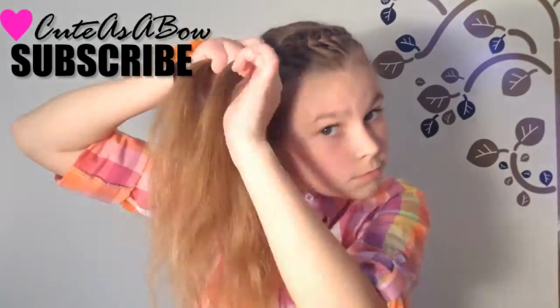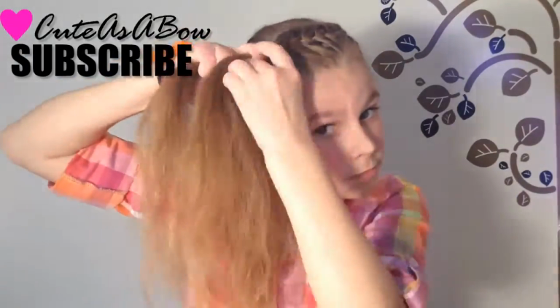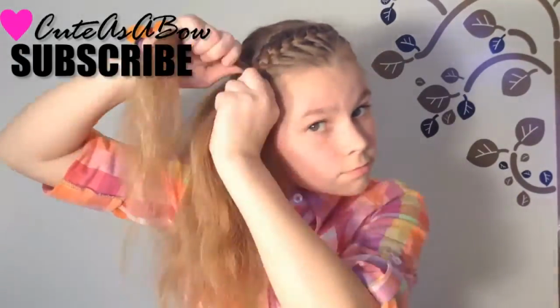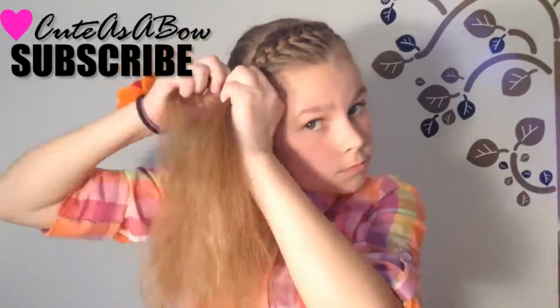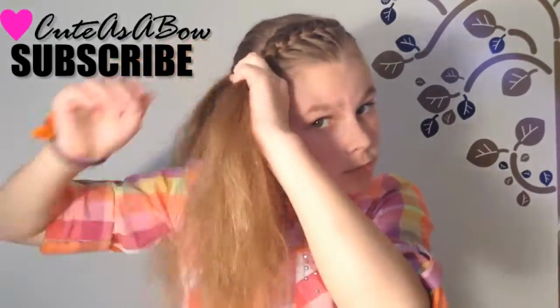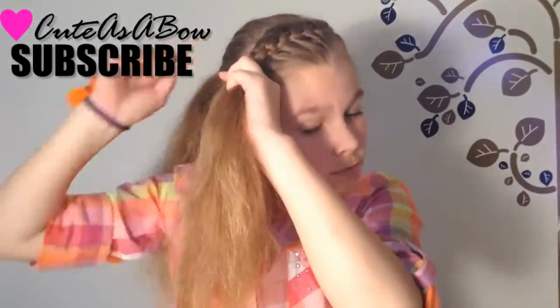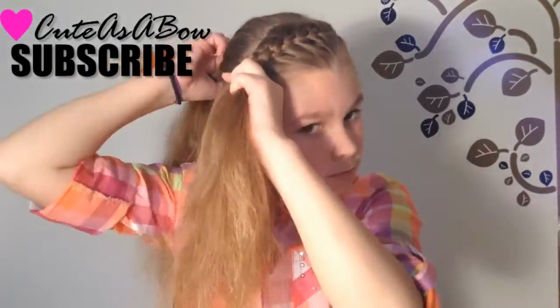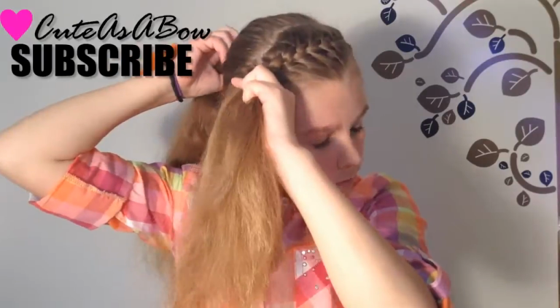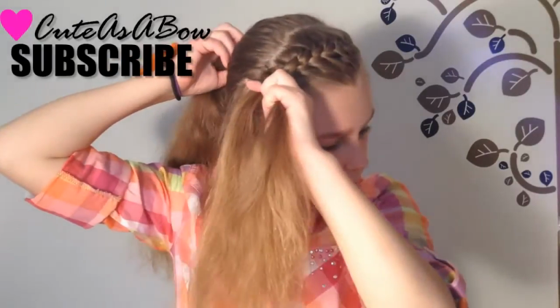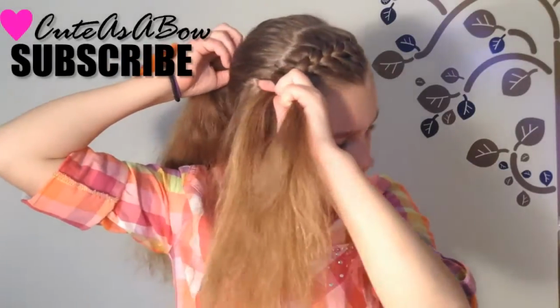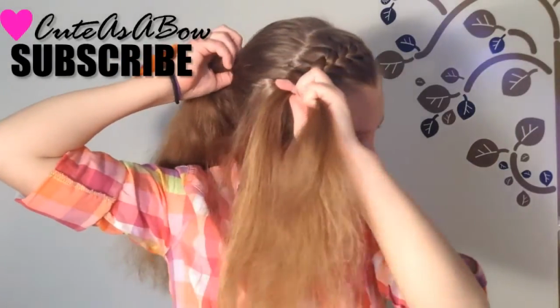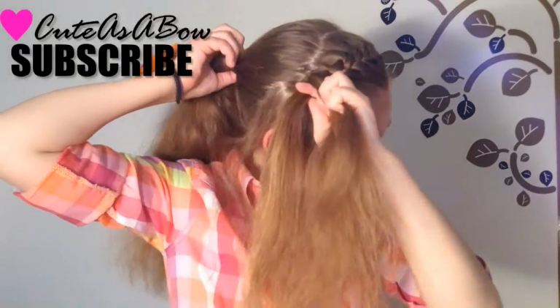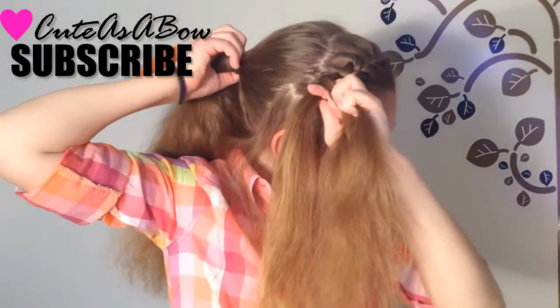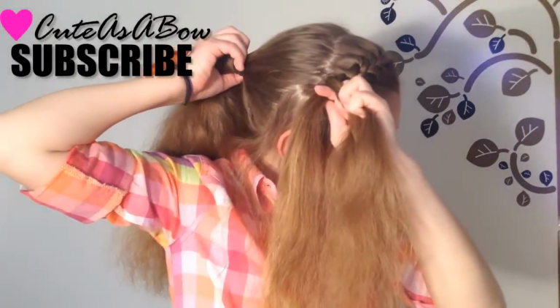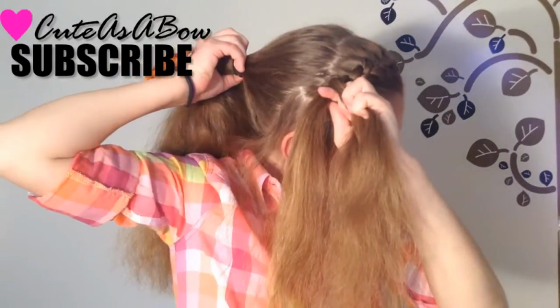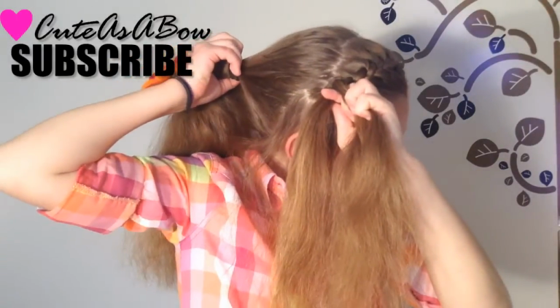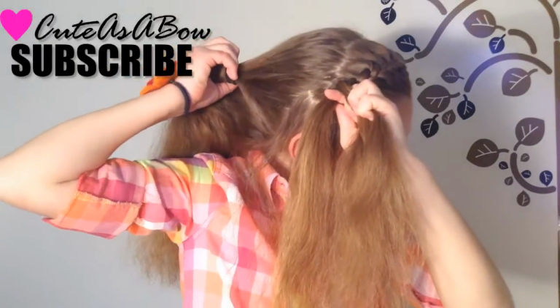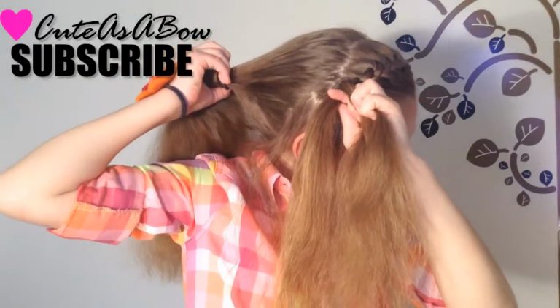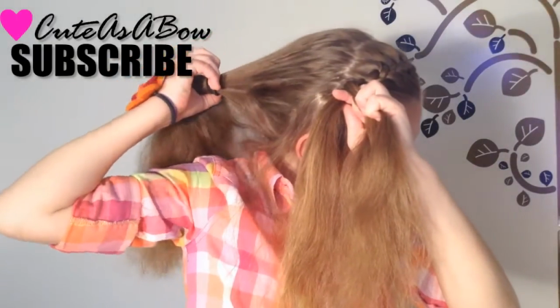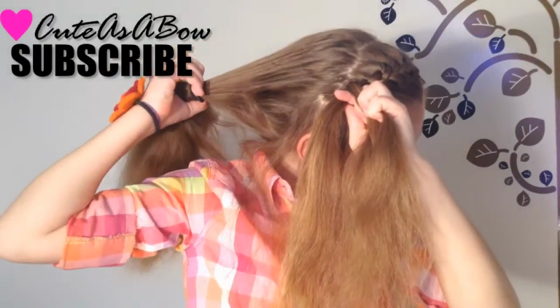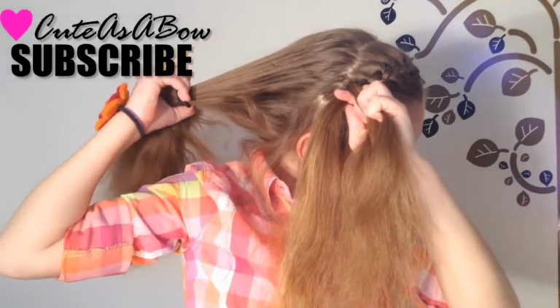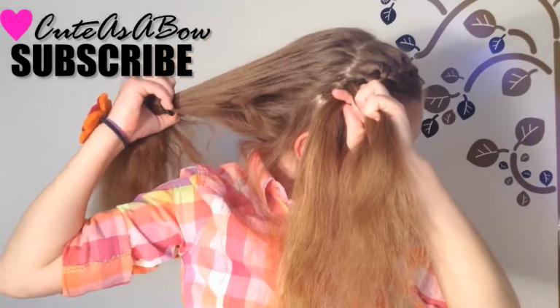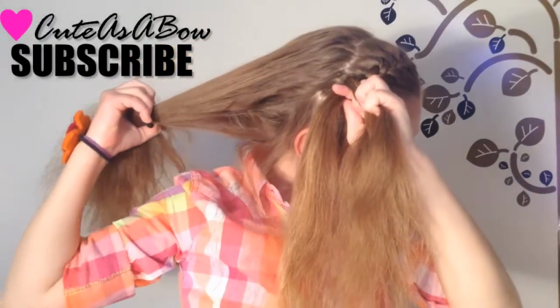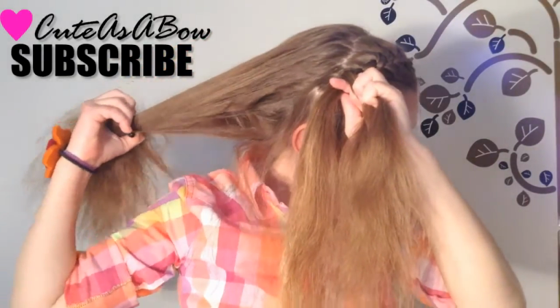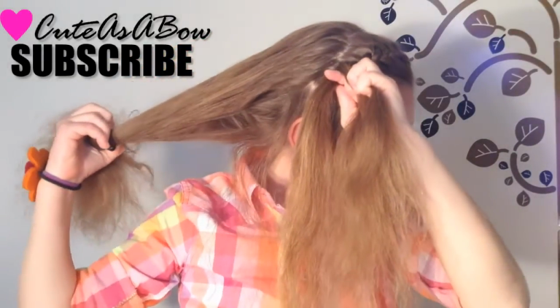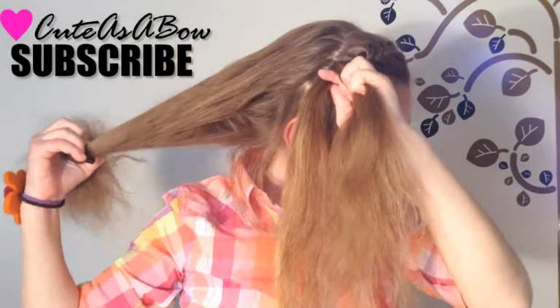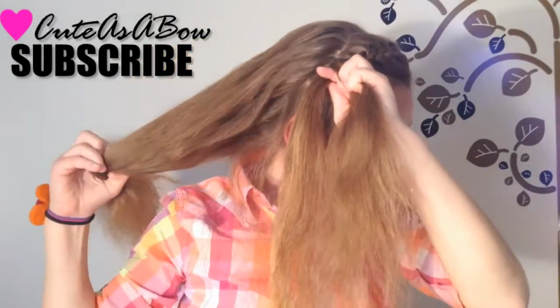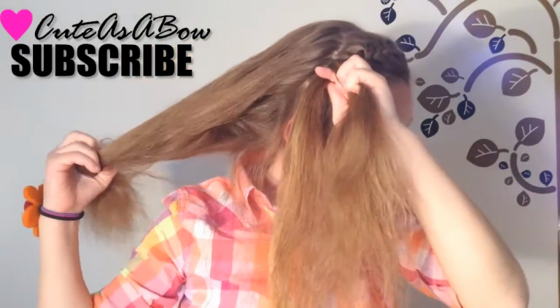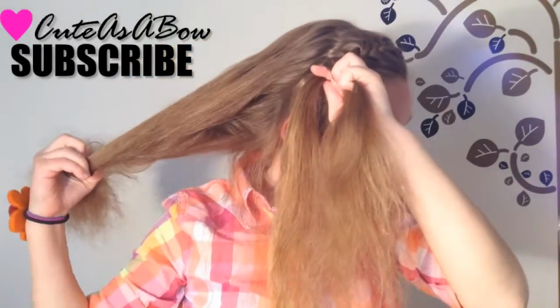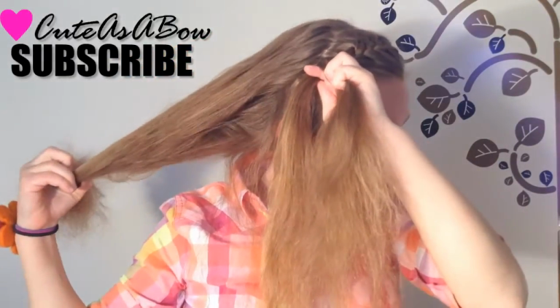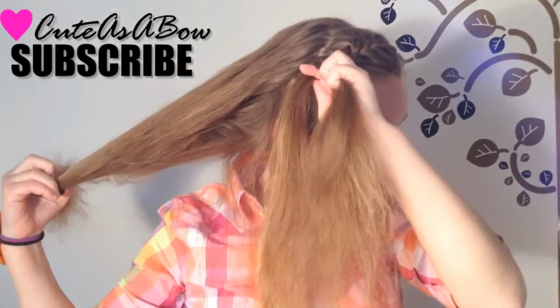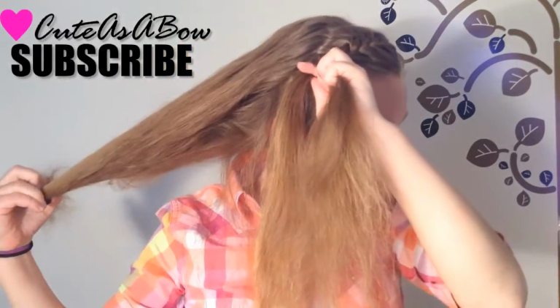When you start to run out of strands, take your ponytail holder out.